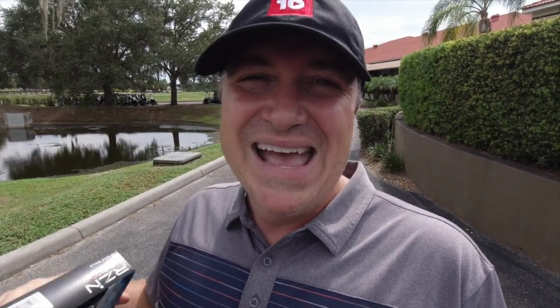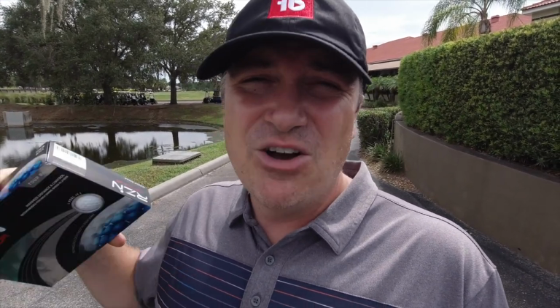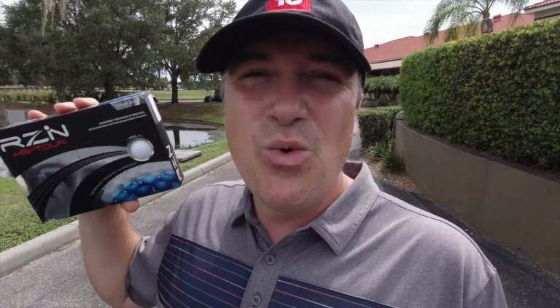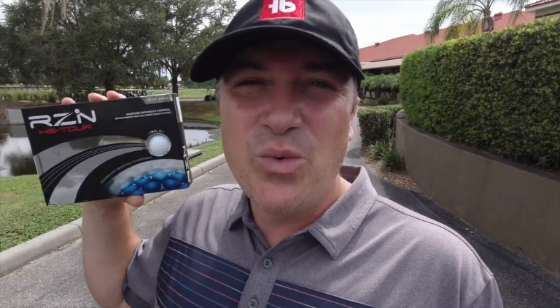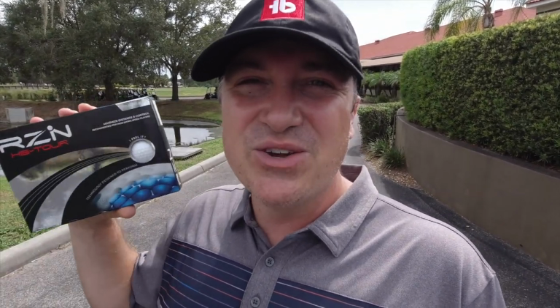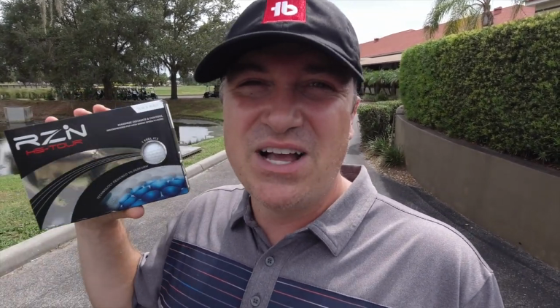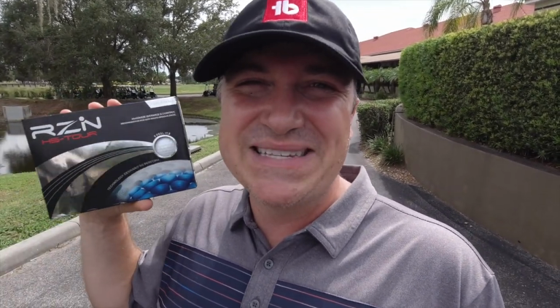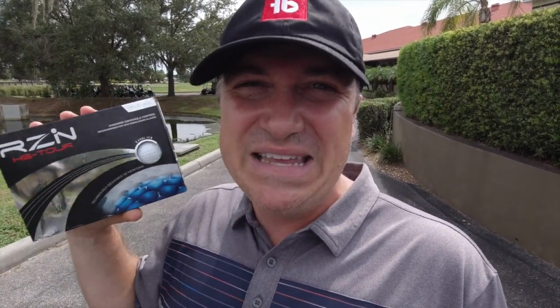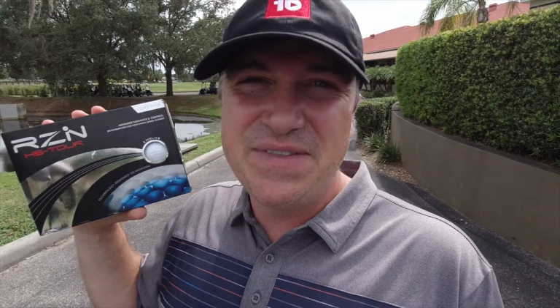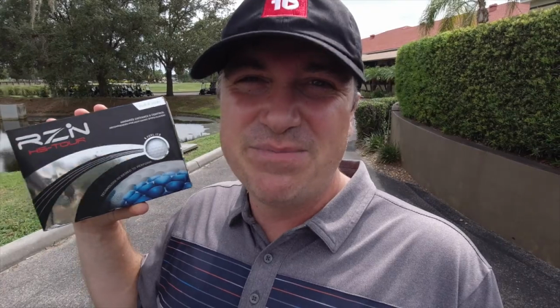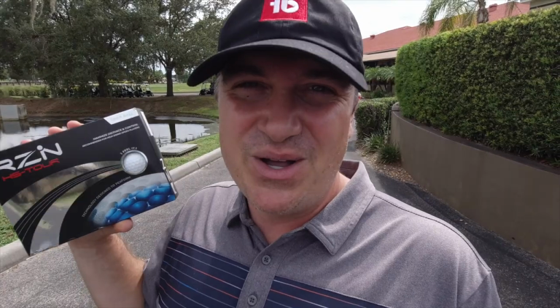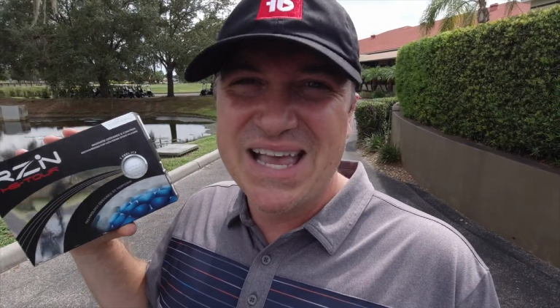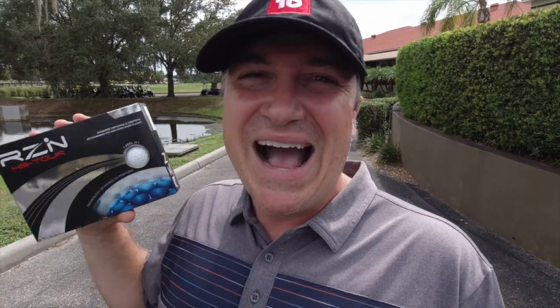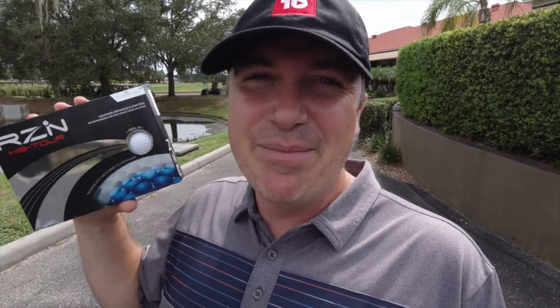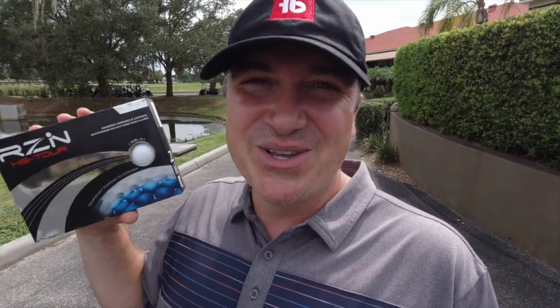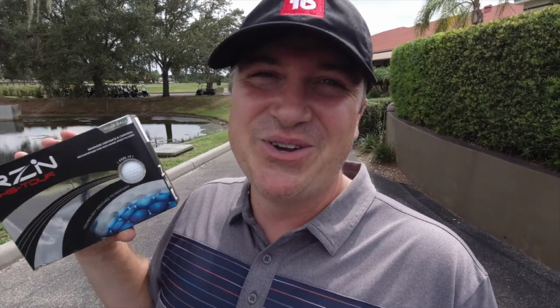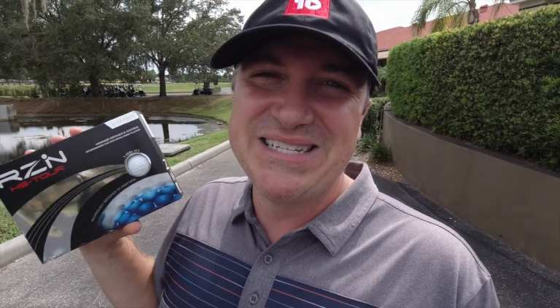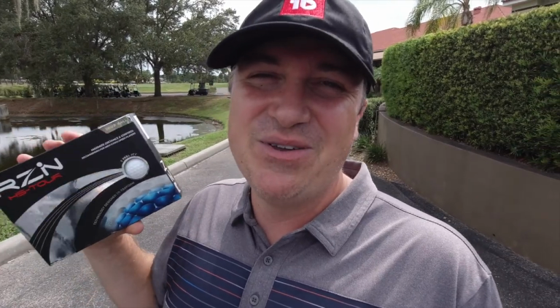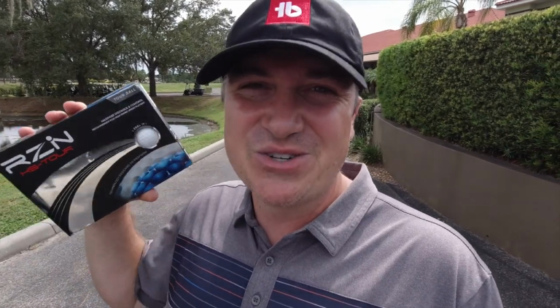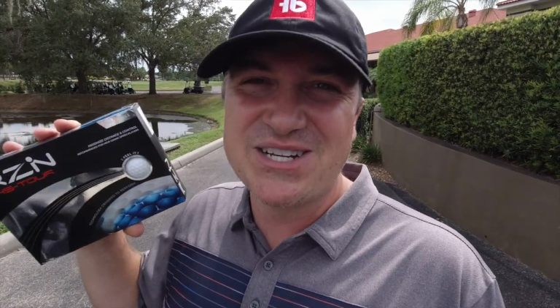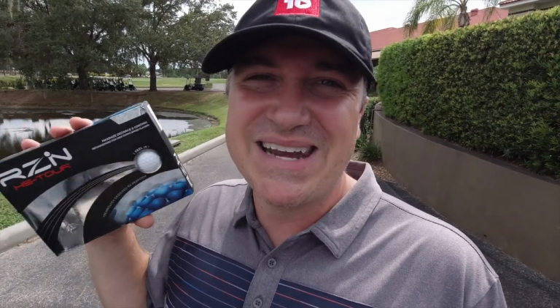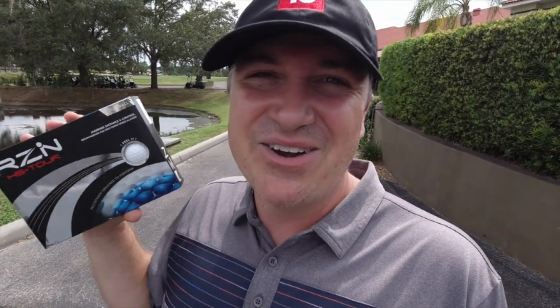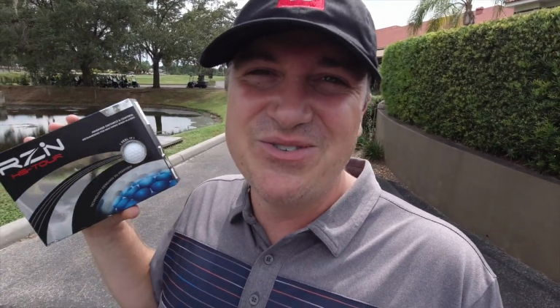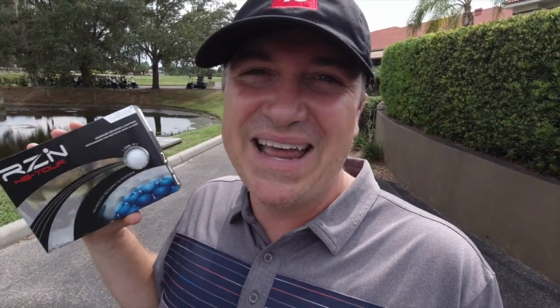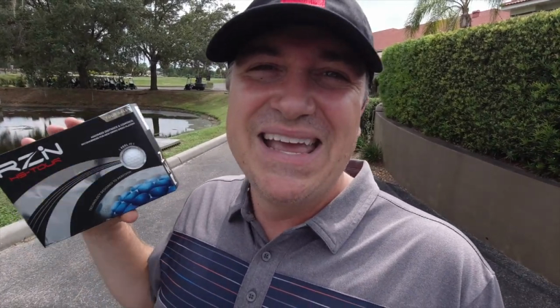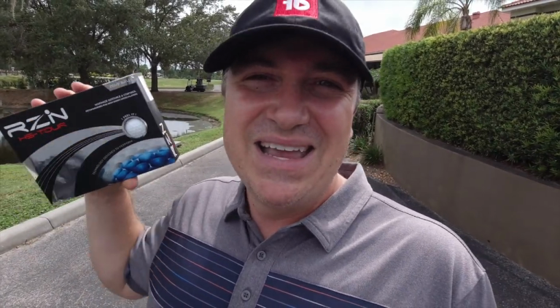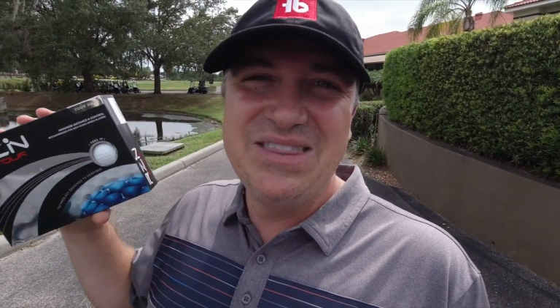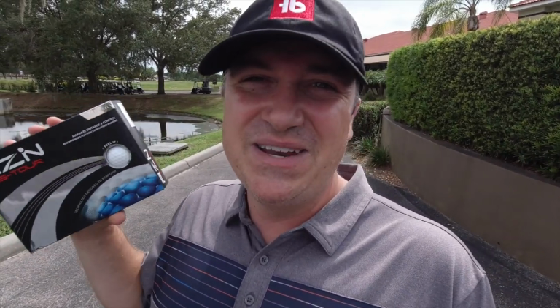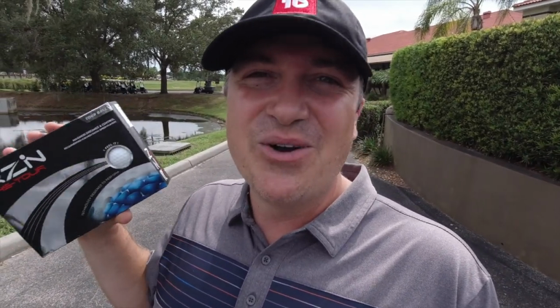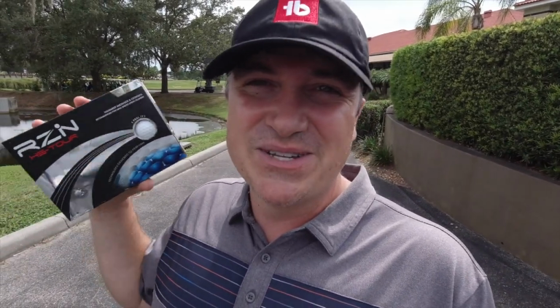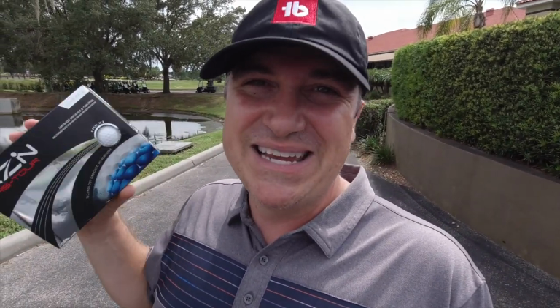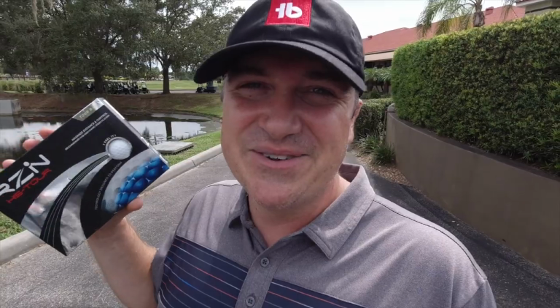If you want to win yourself a sleeve of these balls, I'm also going to give you instructions on how to do that in the video, so stay tuned.